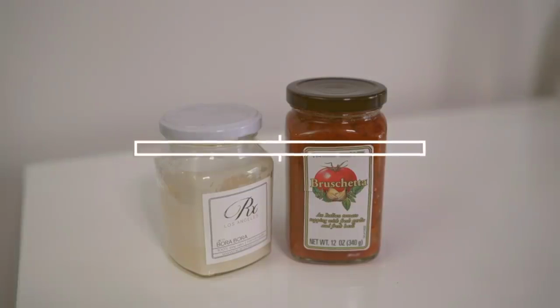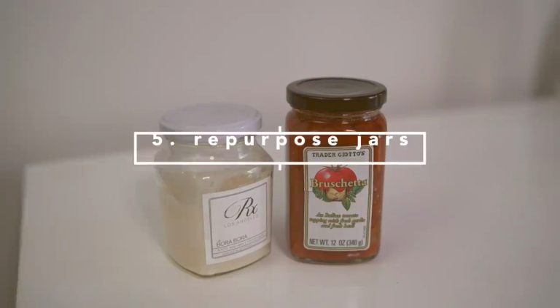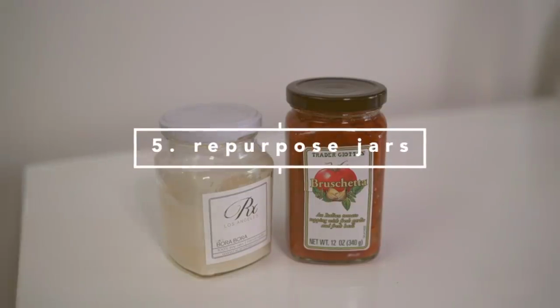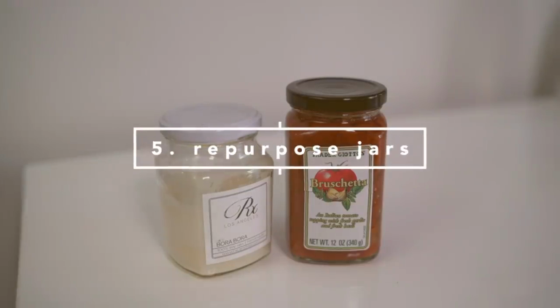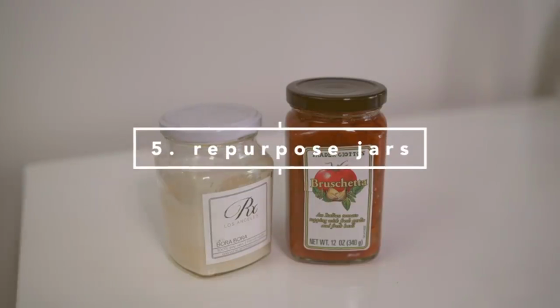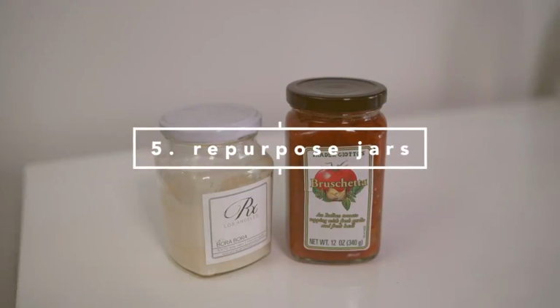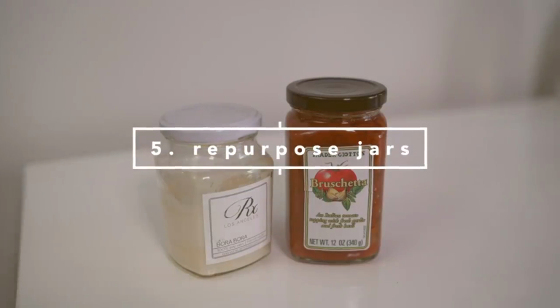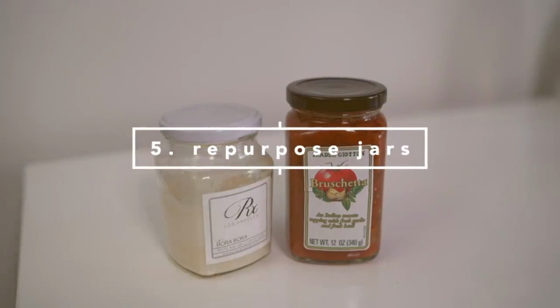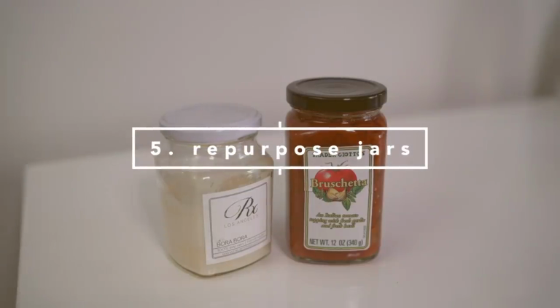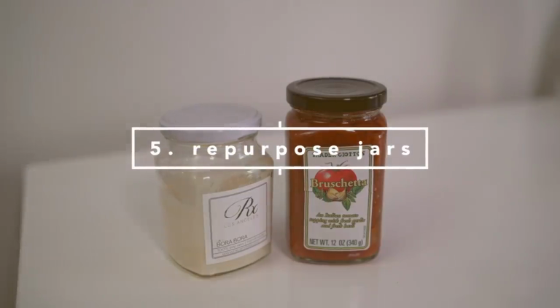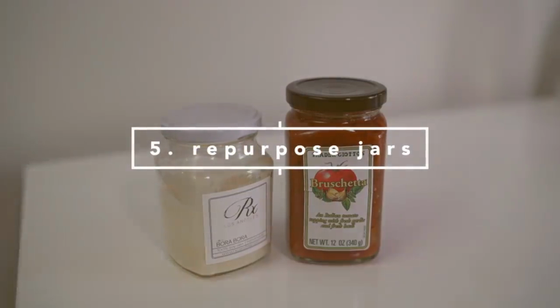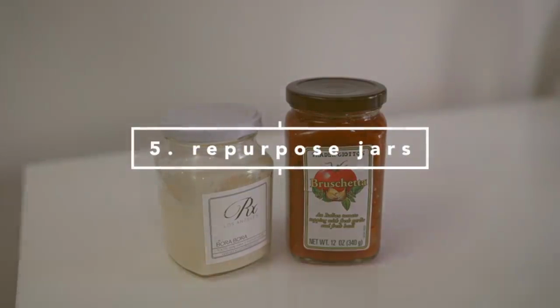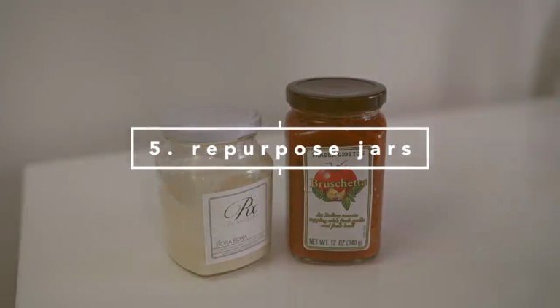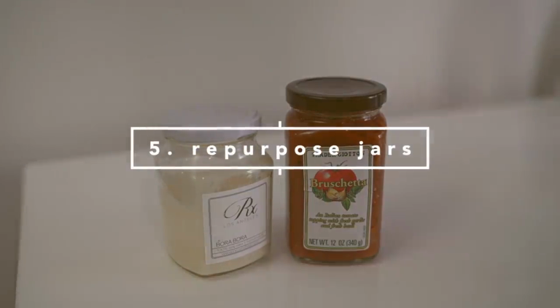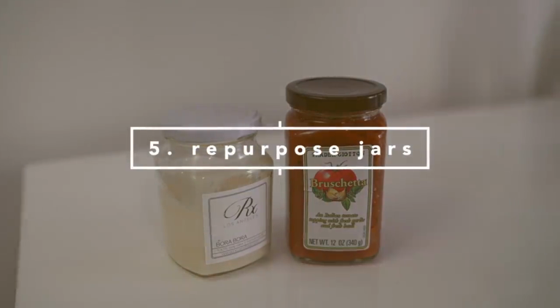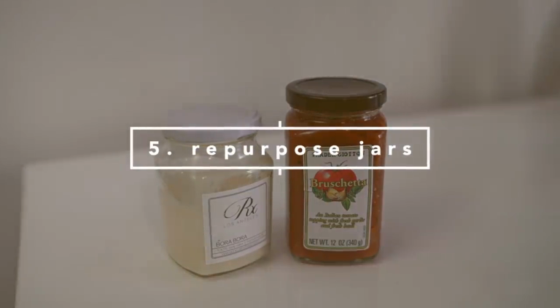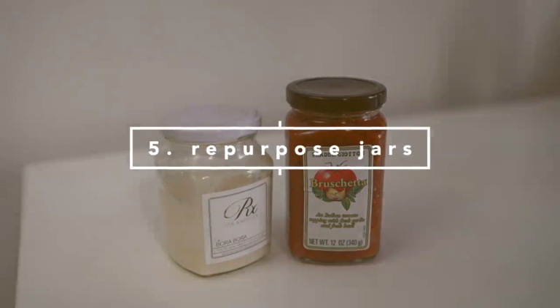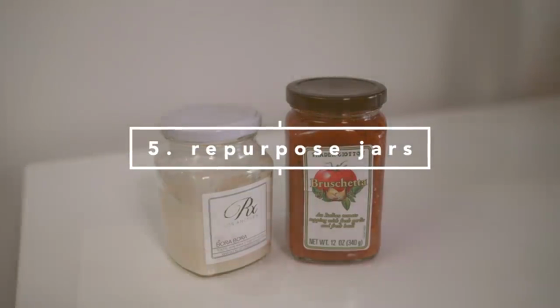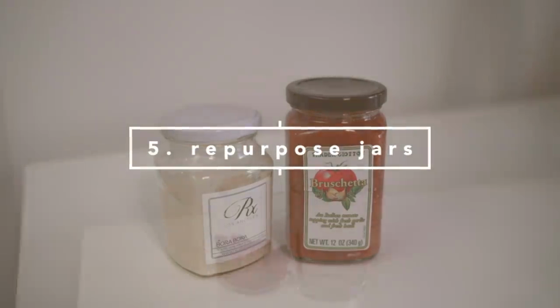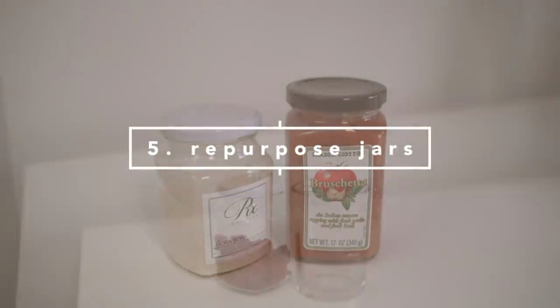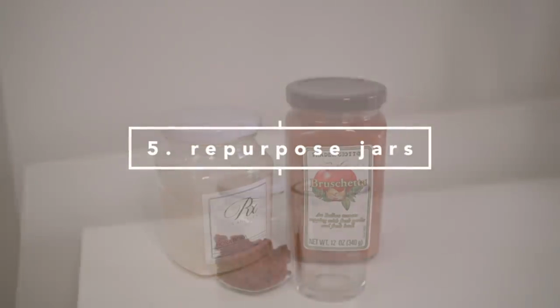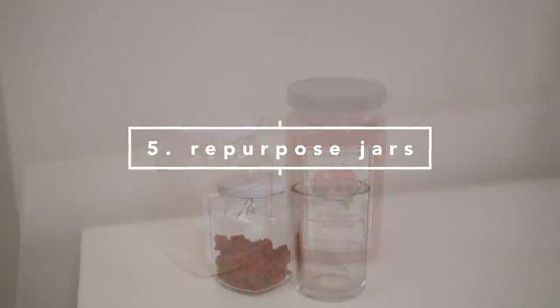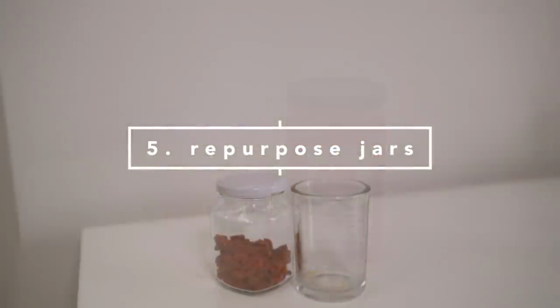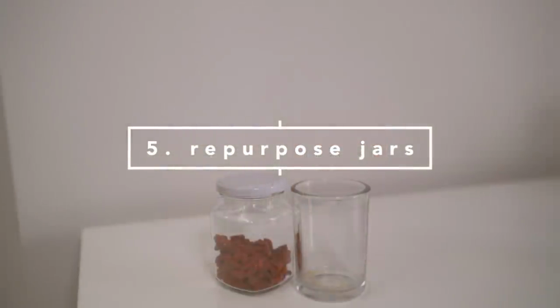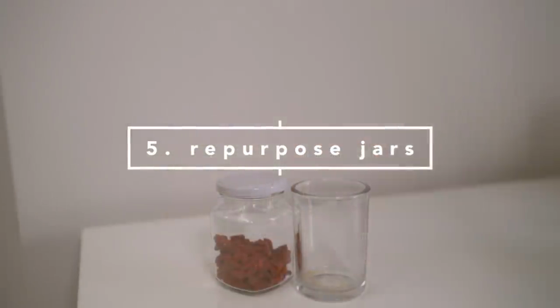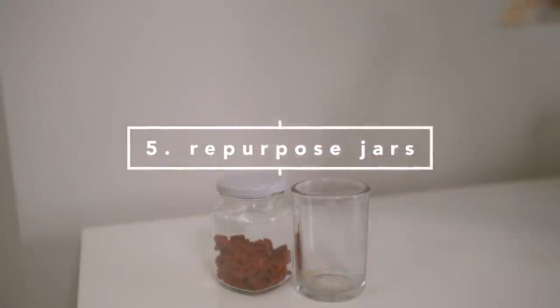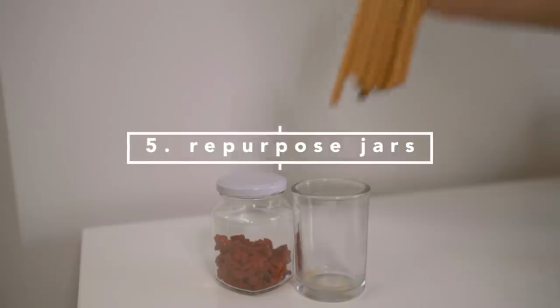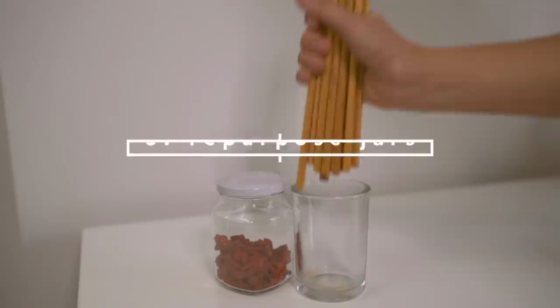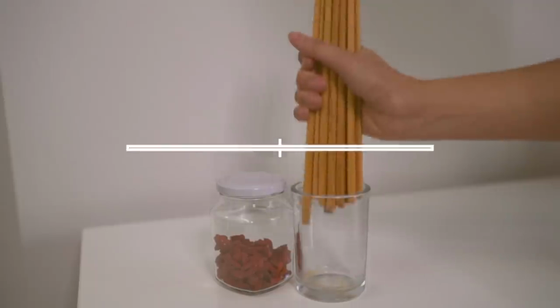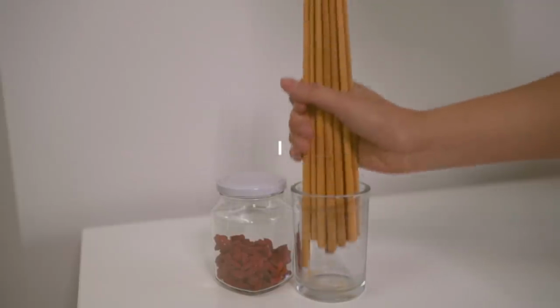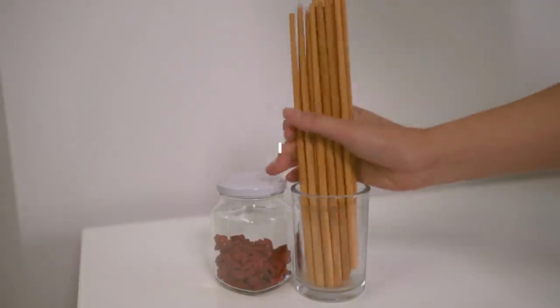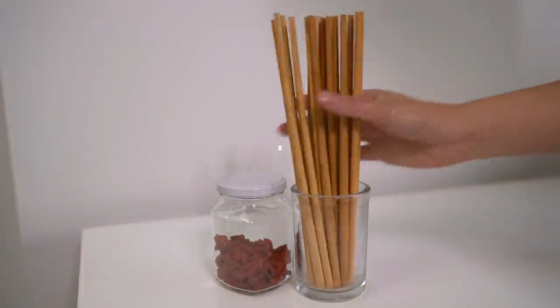Aside from recycling, you can also repurpose old jars for storage and organization.